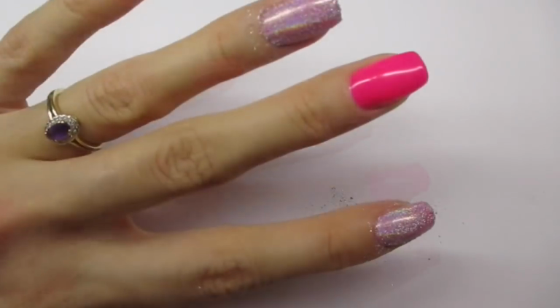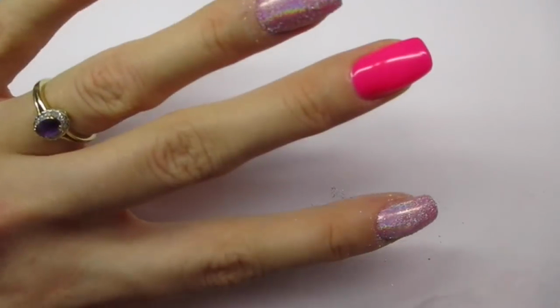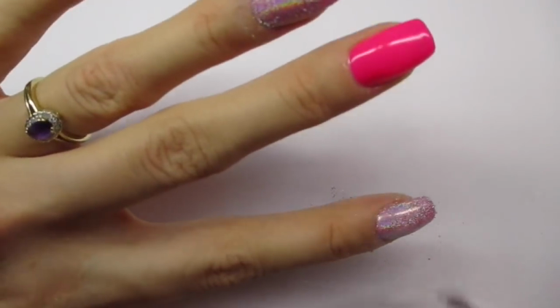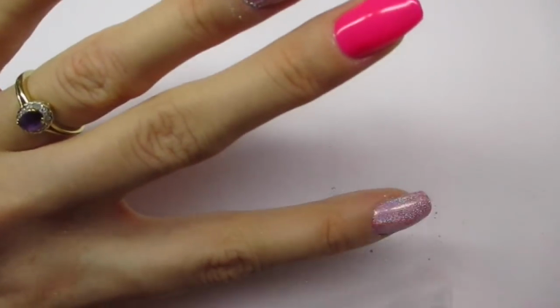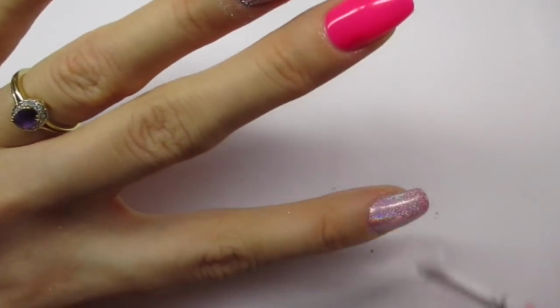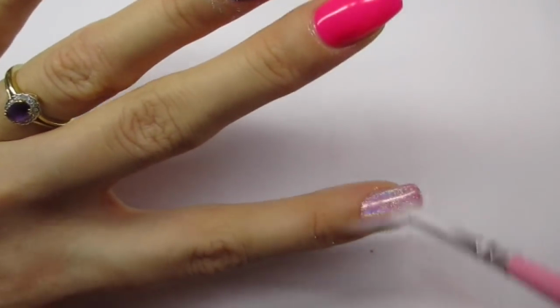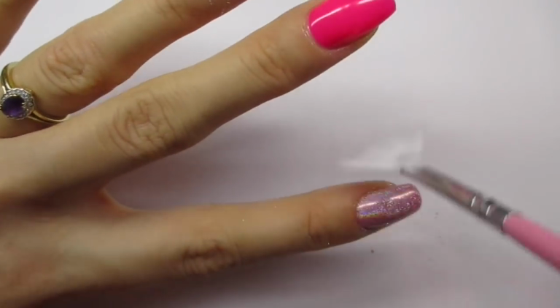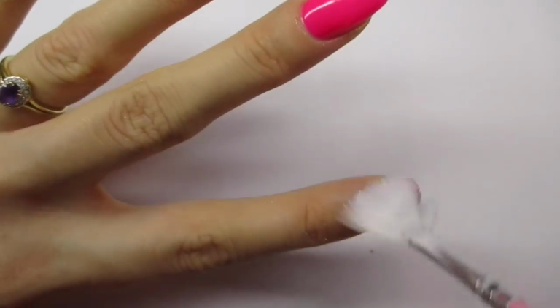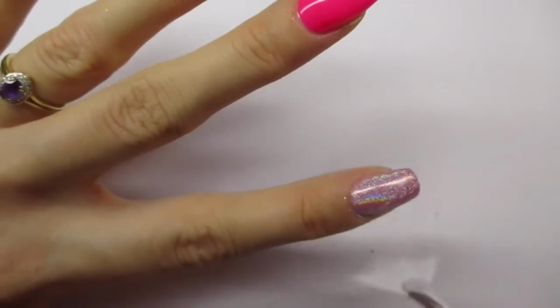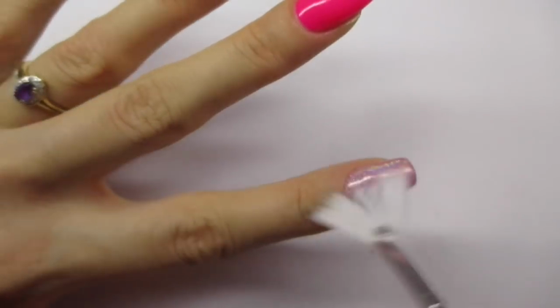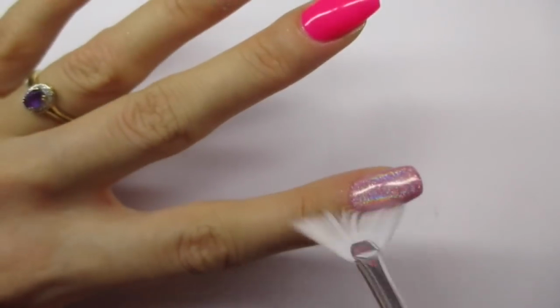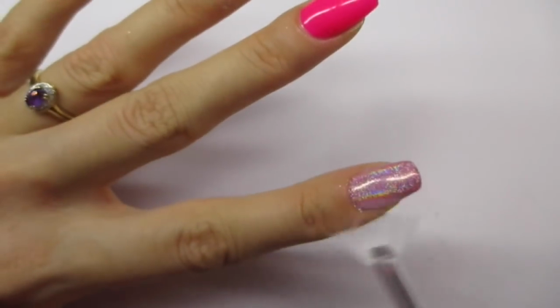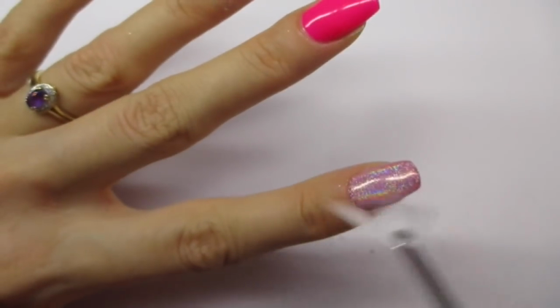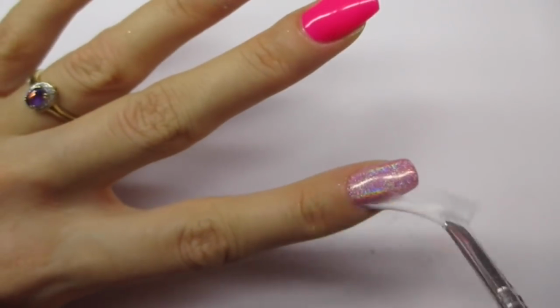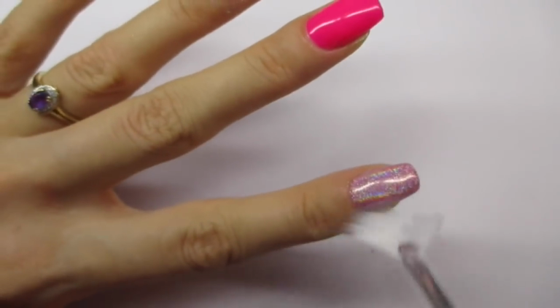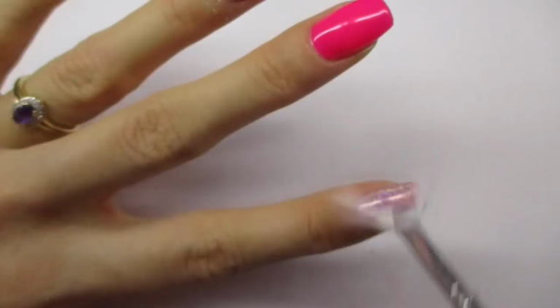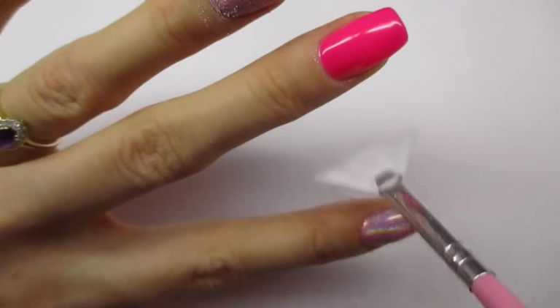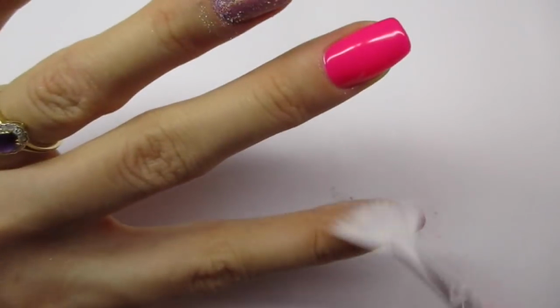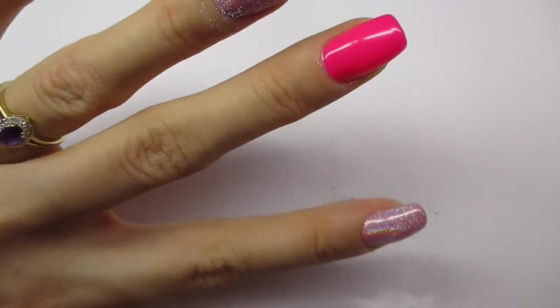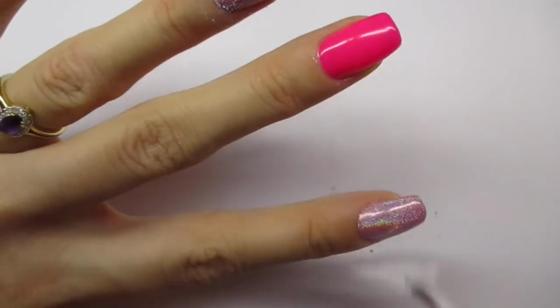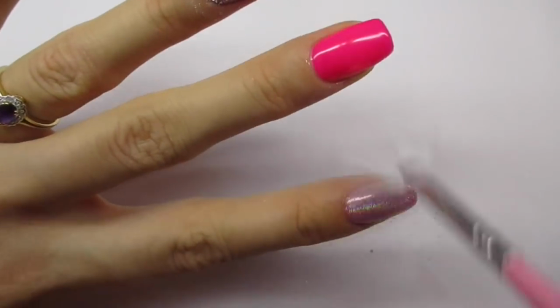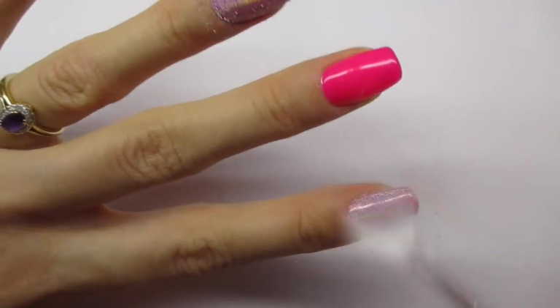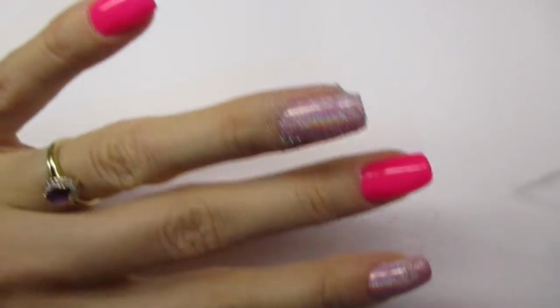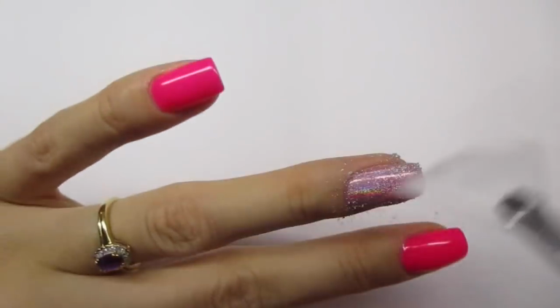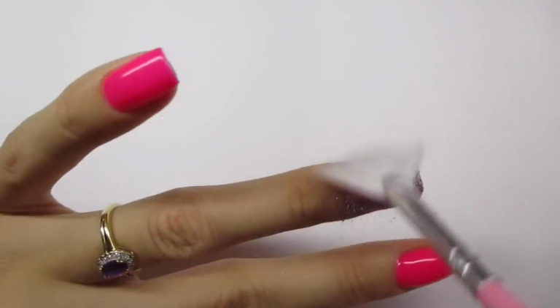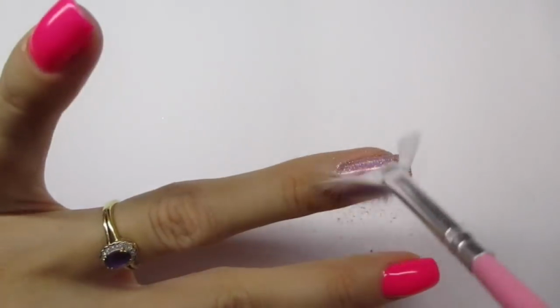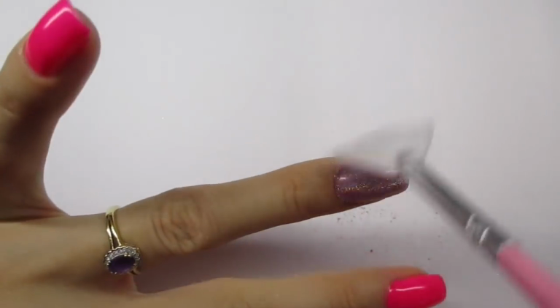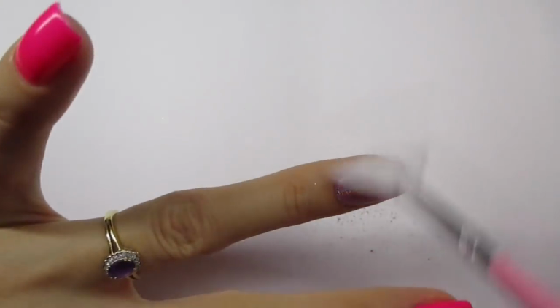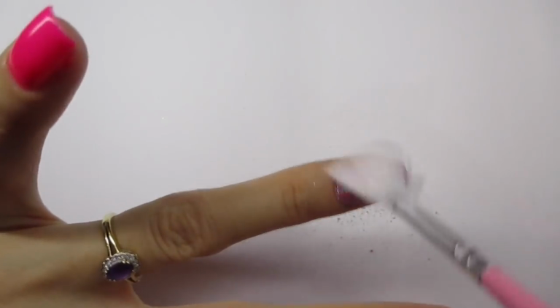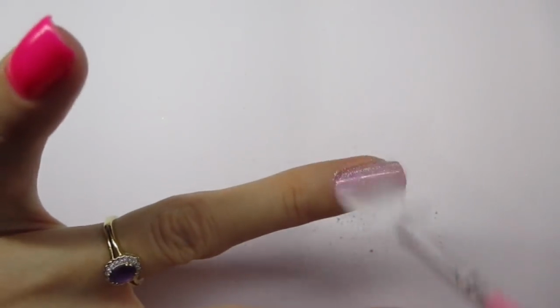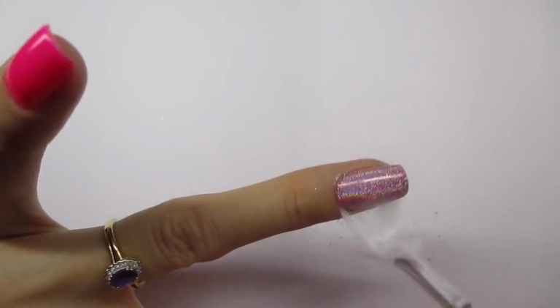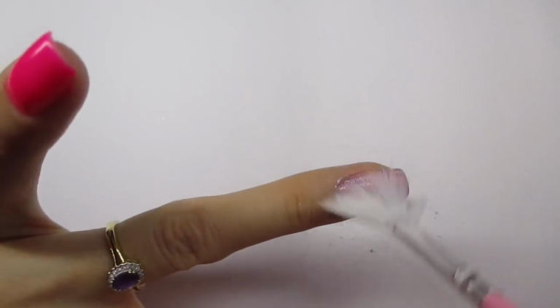Before moving on to the other nails, I'm just going to dust off the excess with a fan brush.